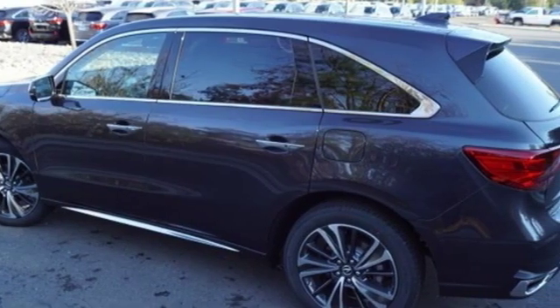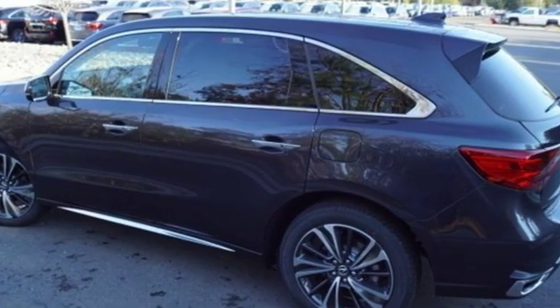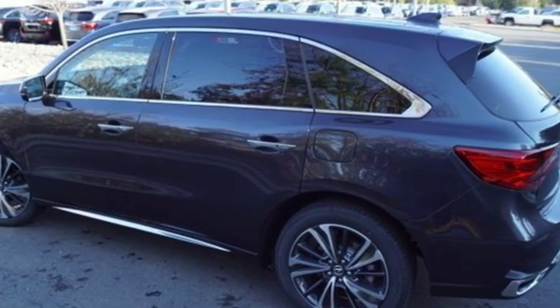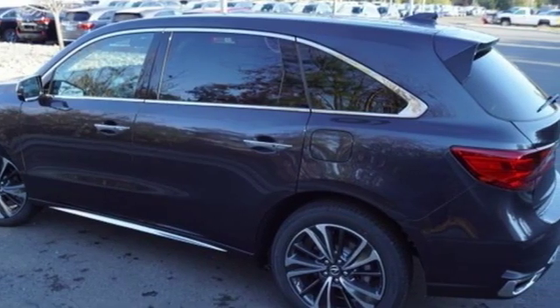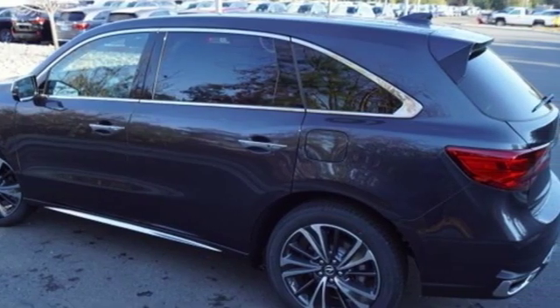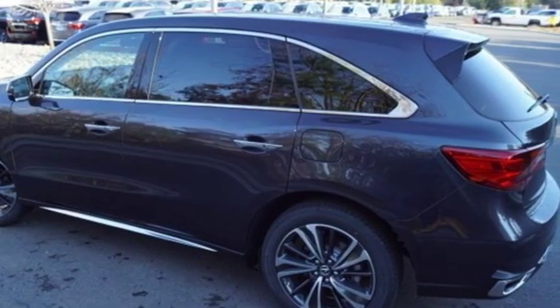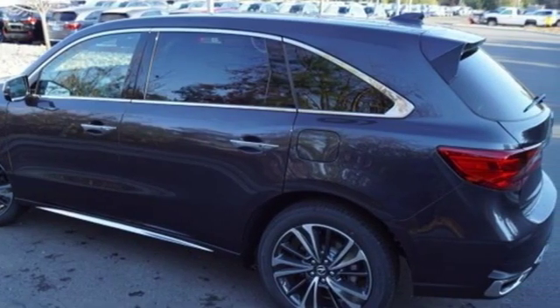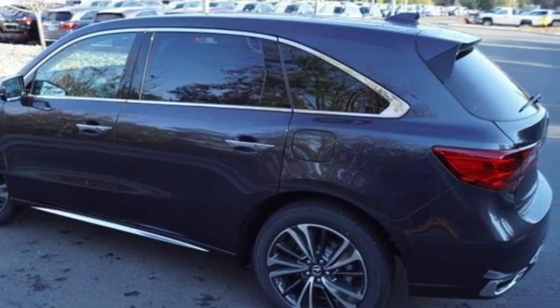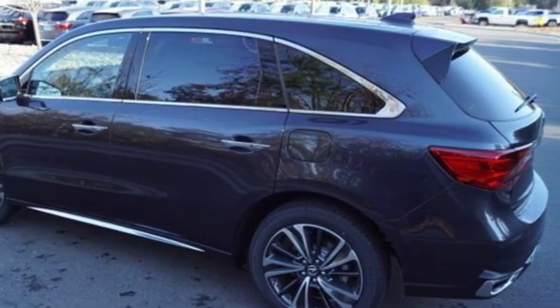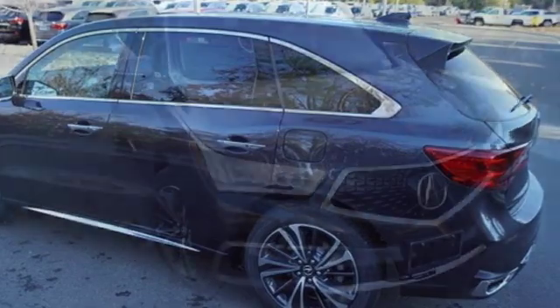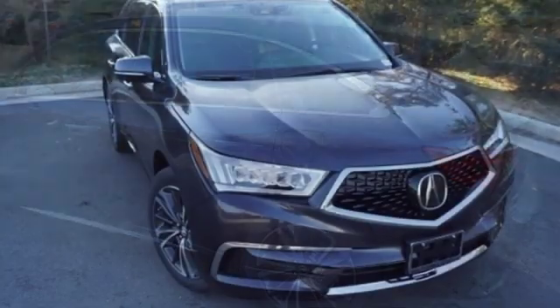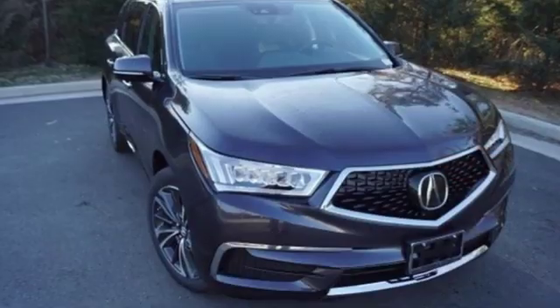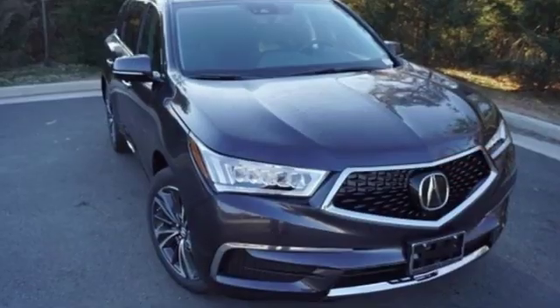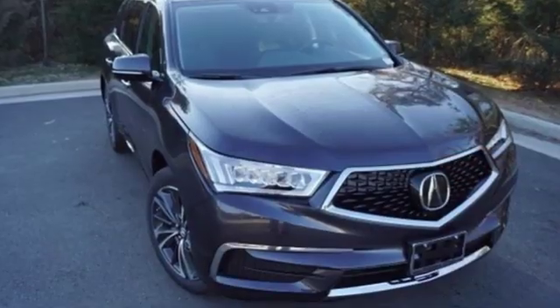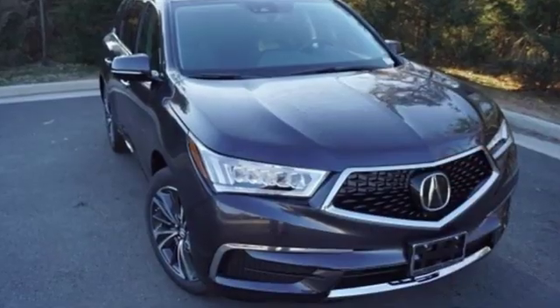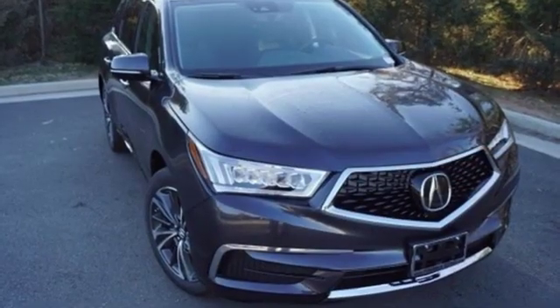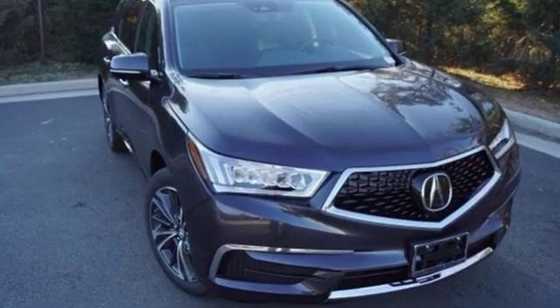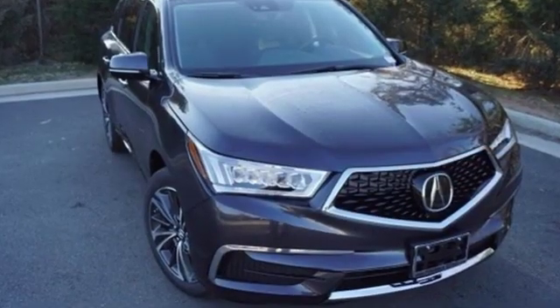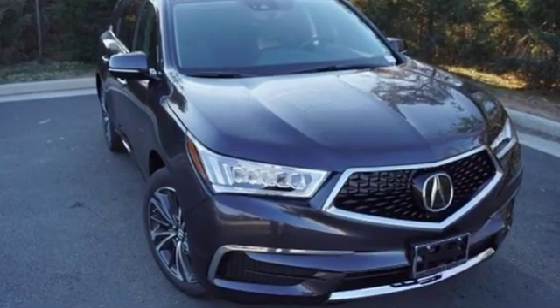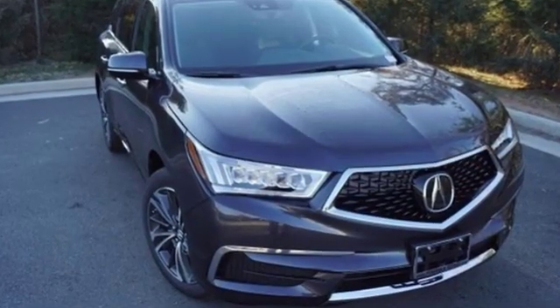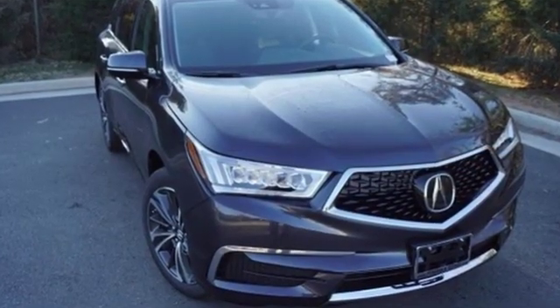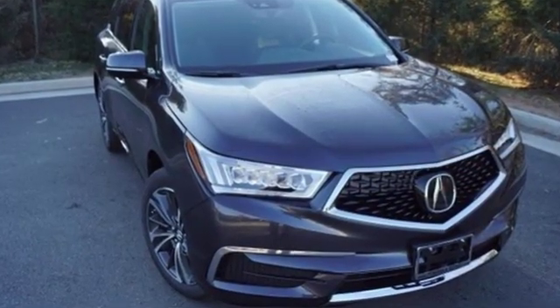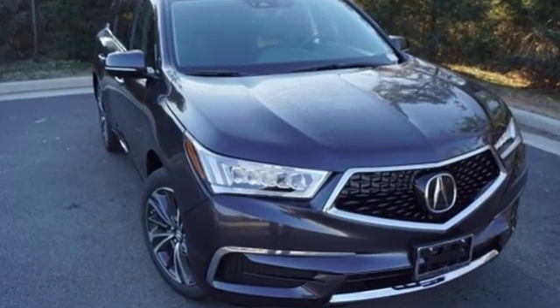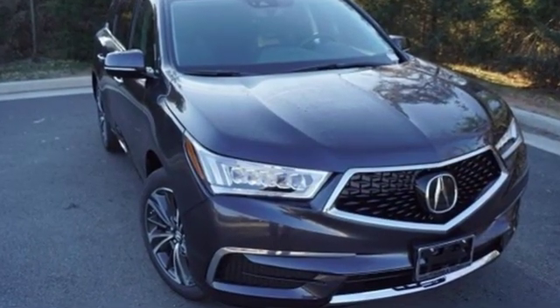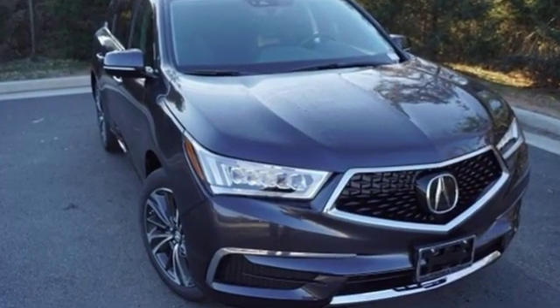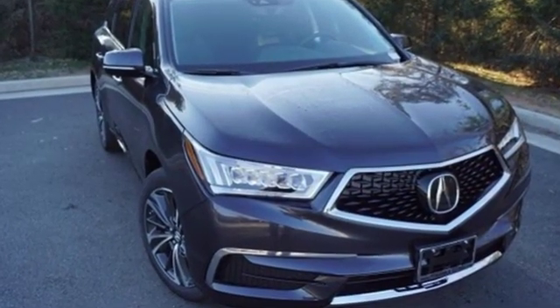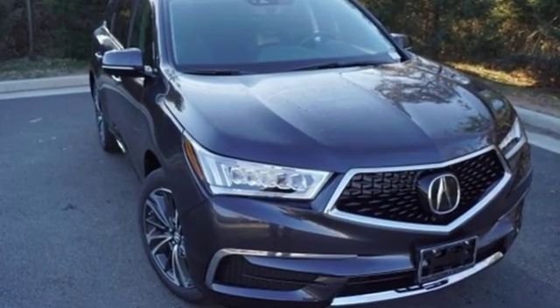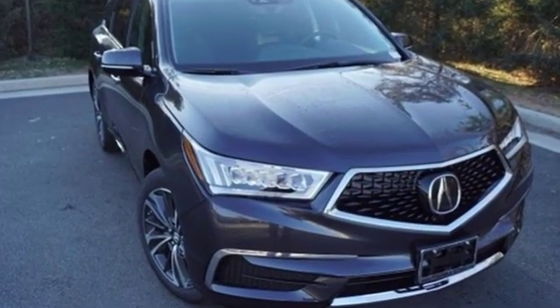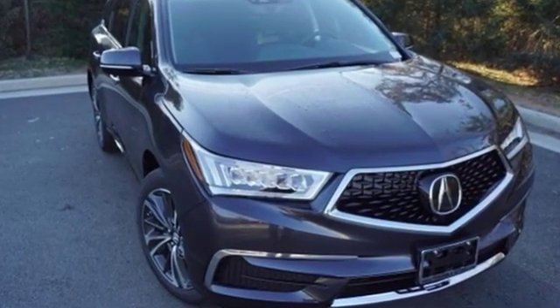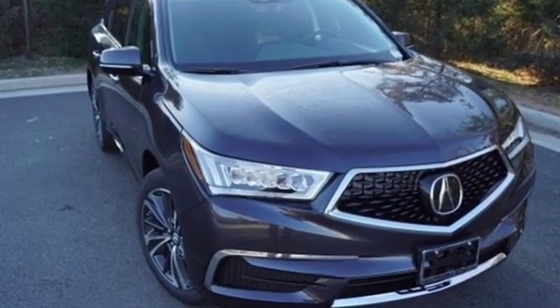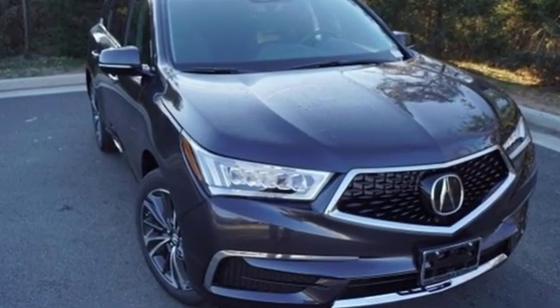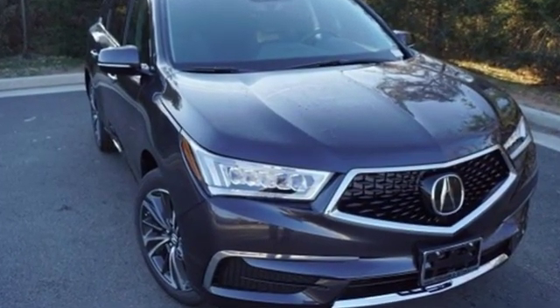Acura has a legacy of innovation, a legacy that continues here. Hurry in today for a test drive.